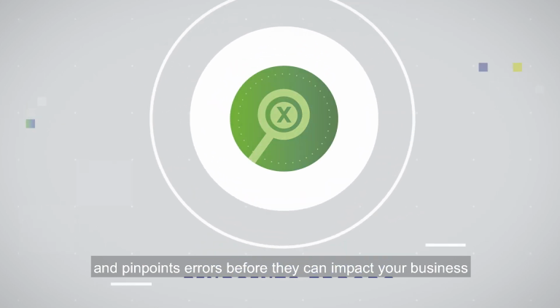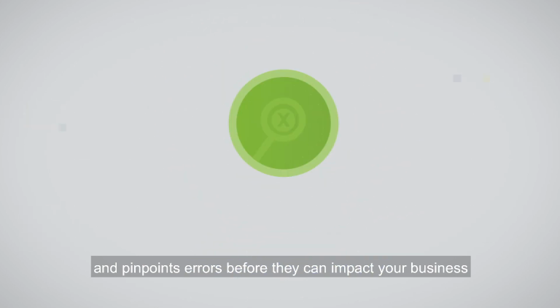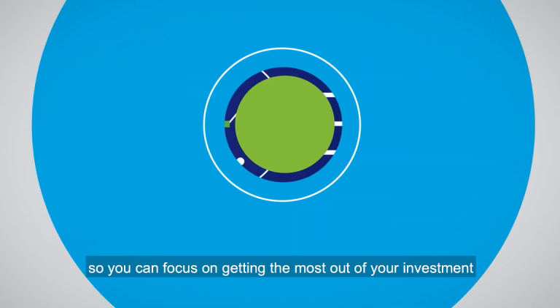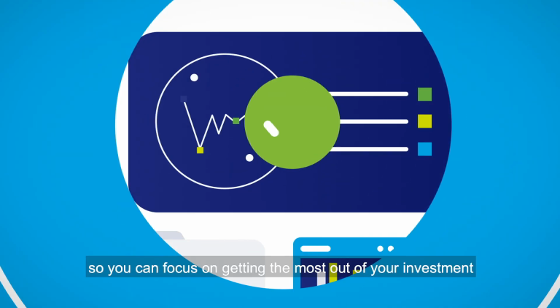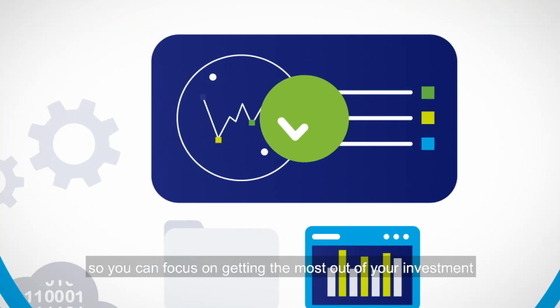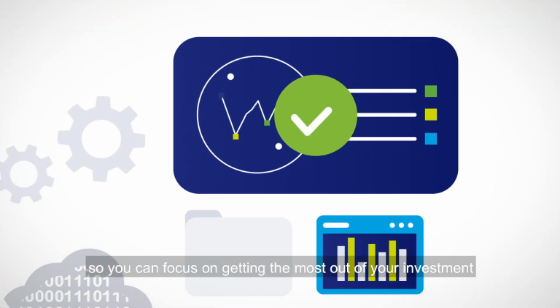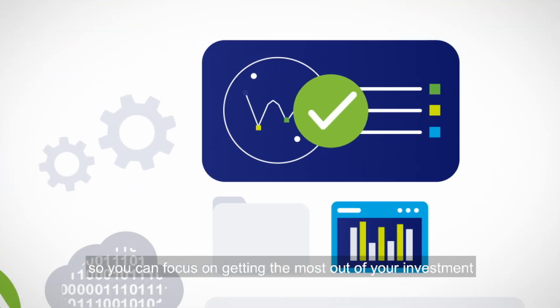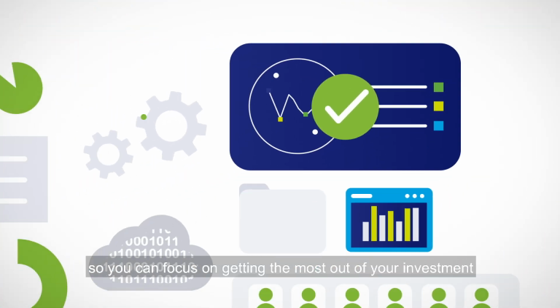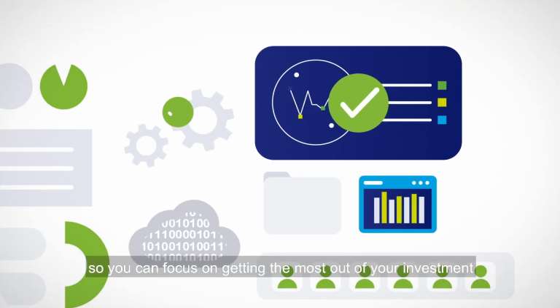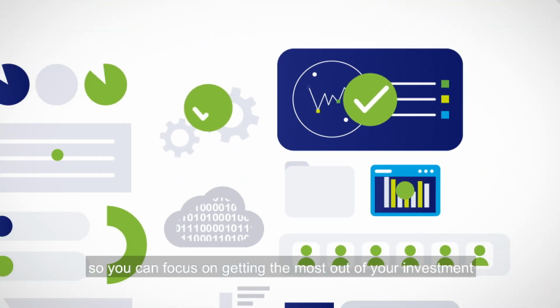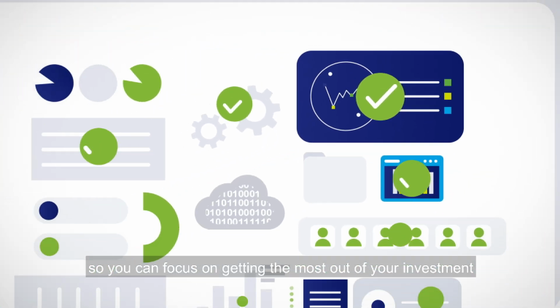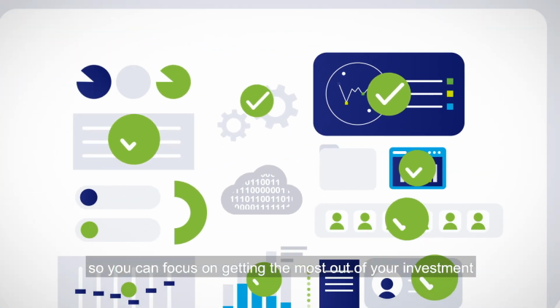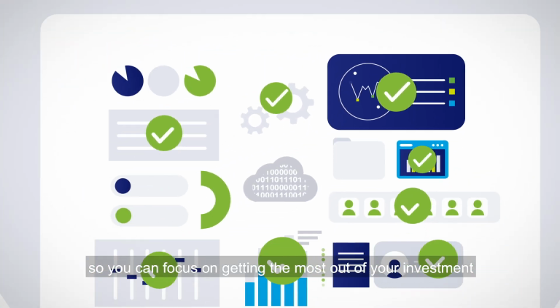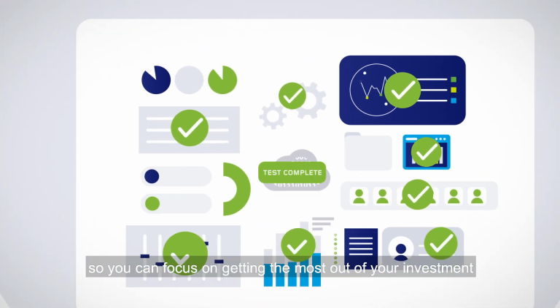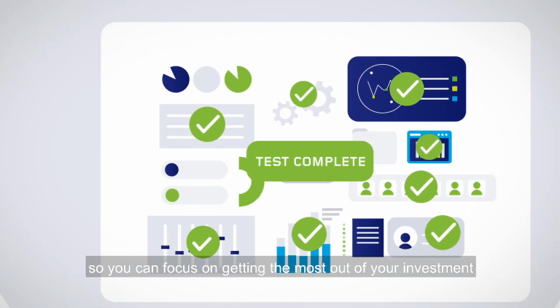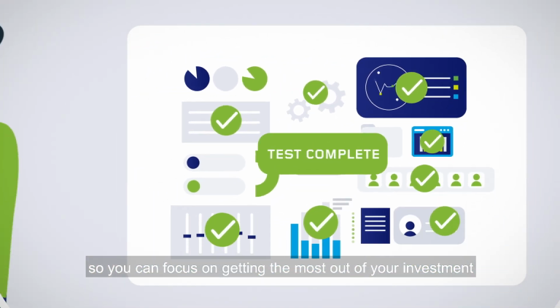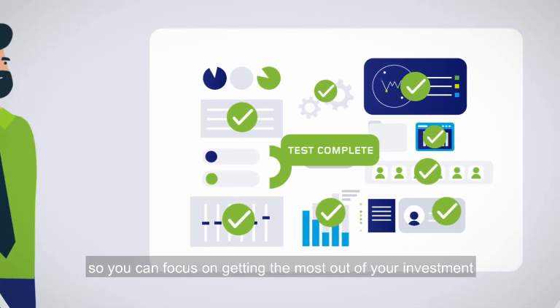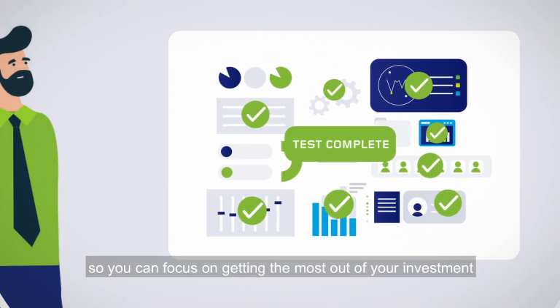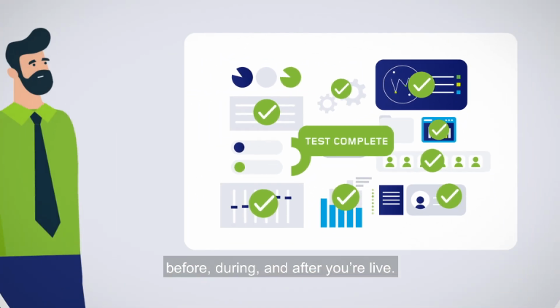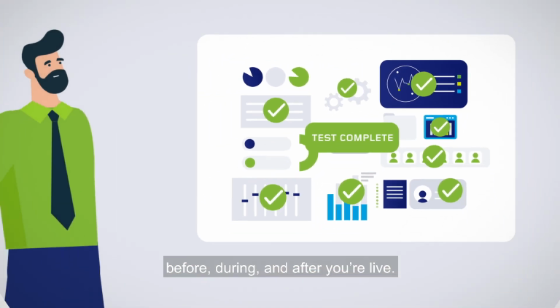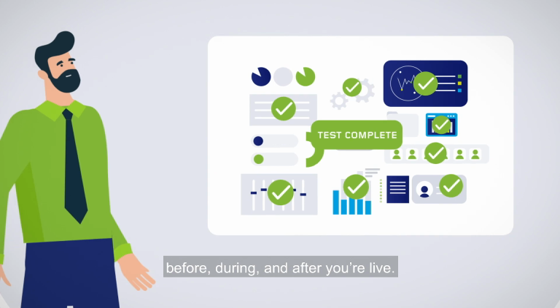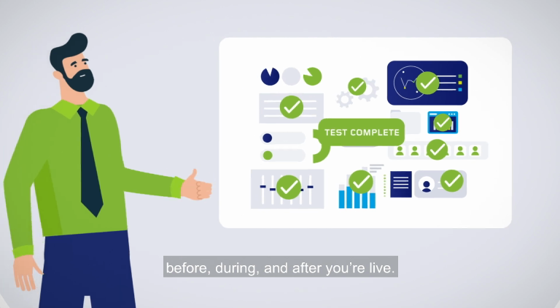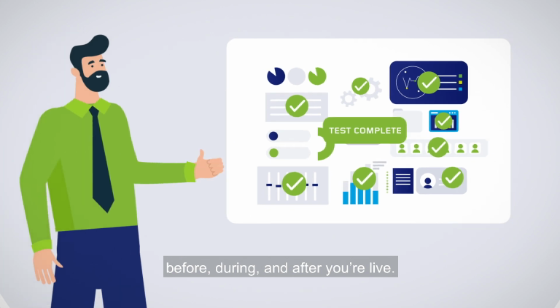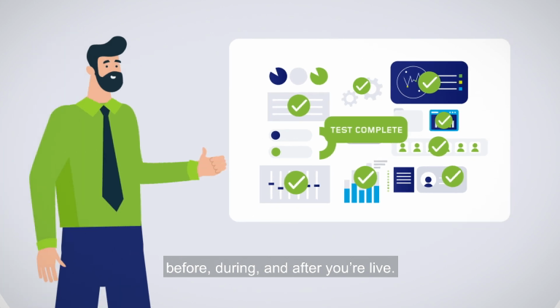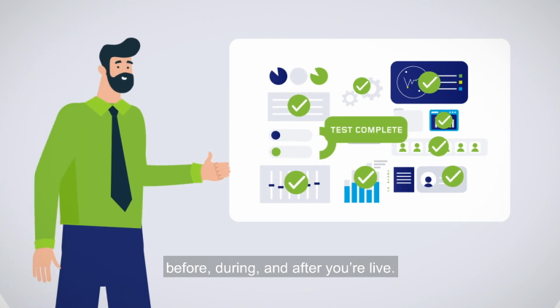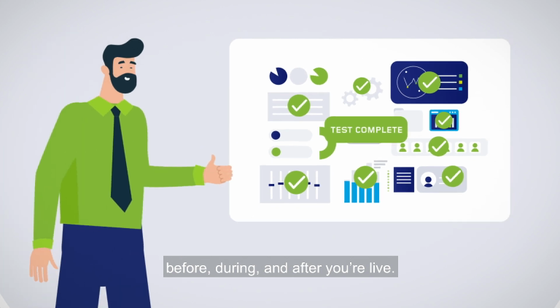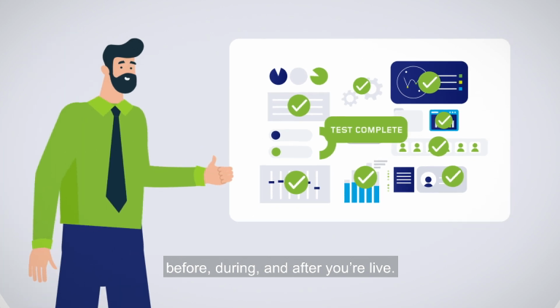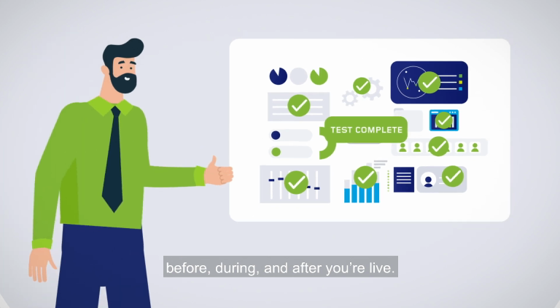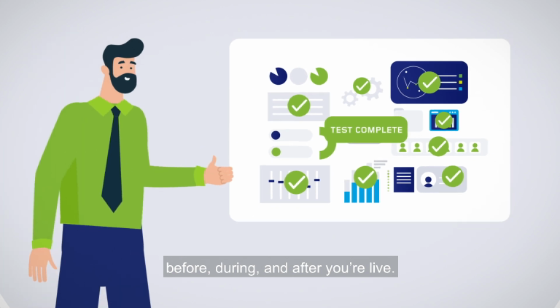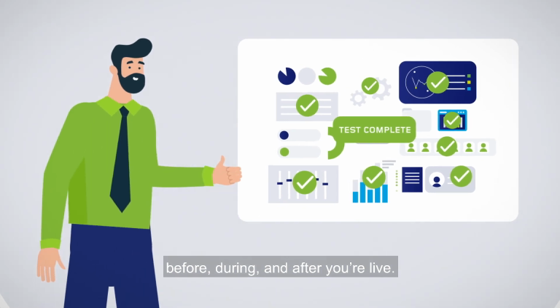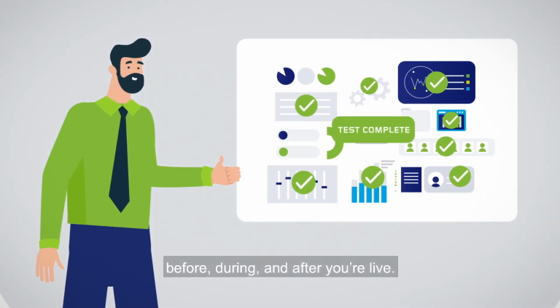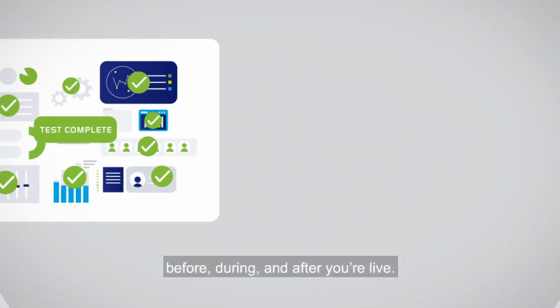So you can focus on getting the most out of your investment before, during, and after your go-live.